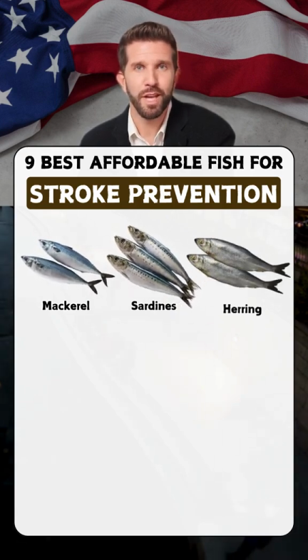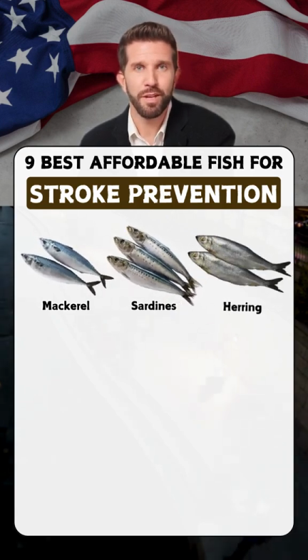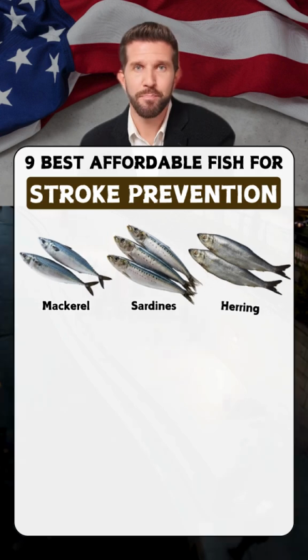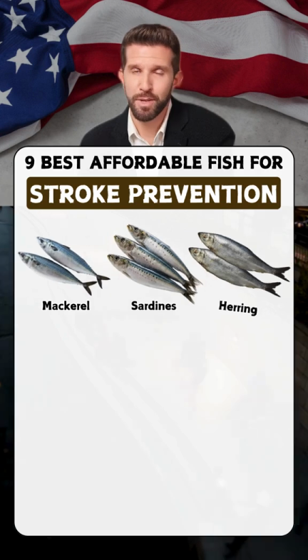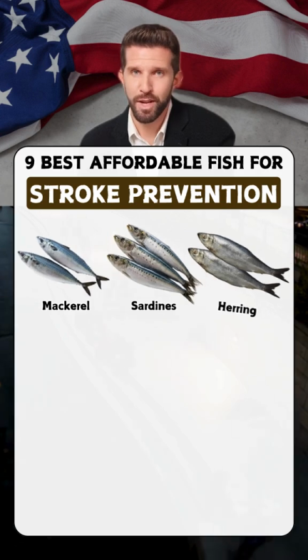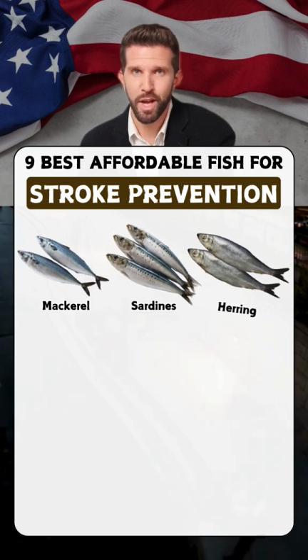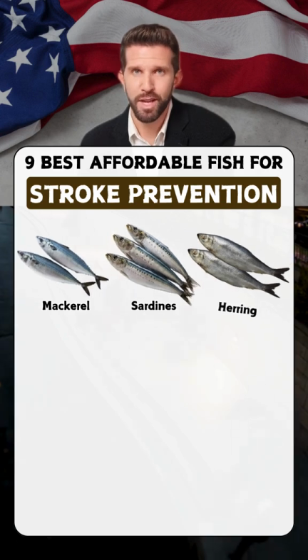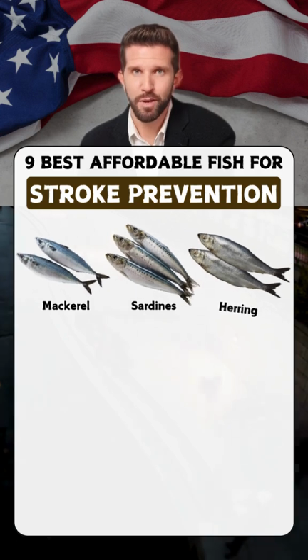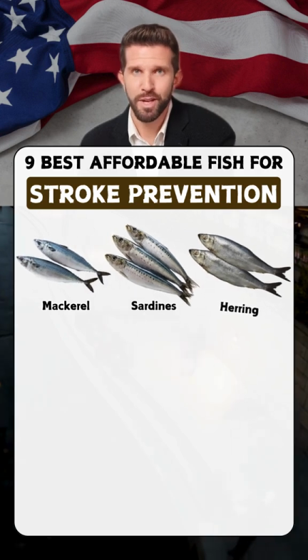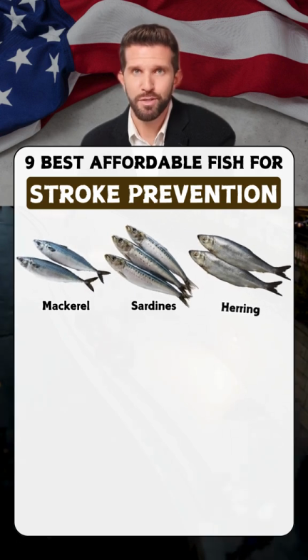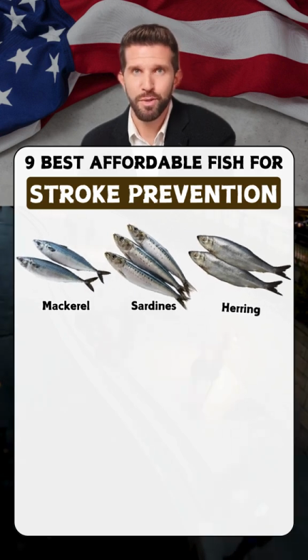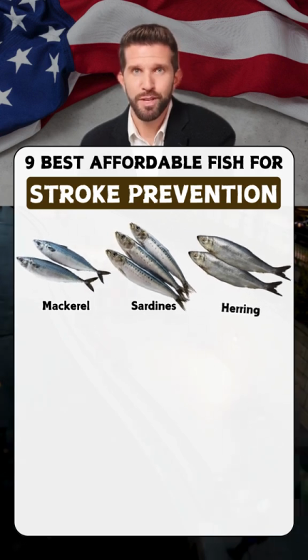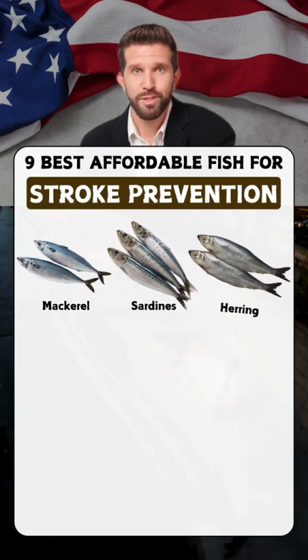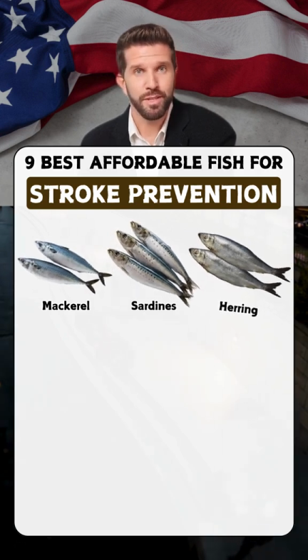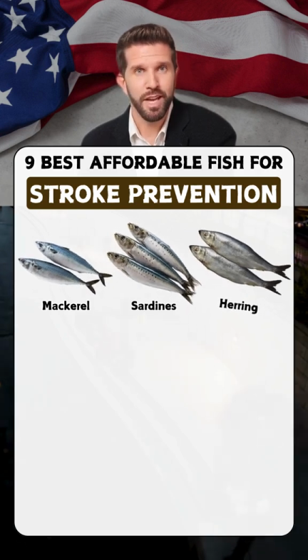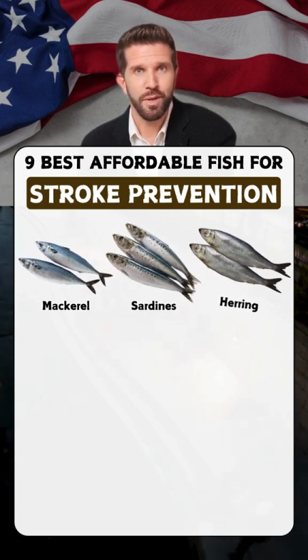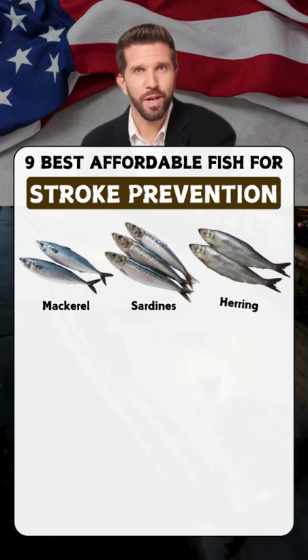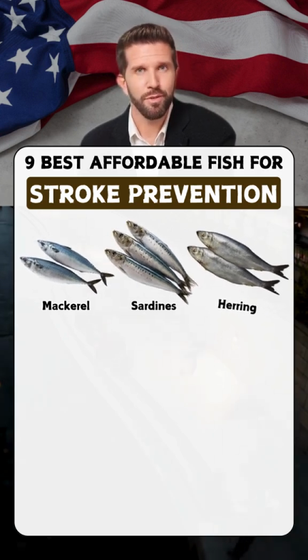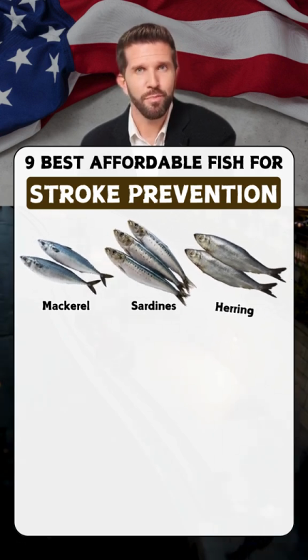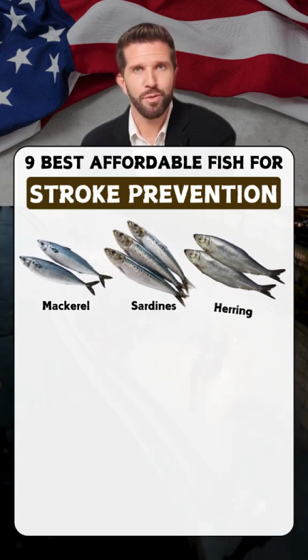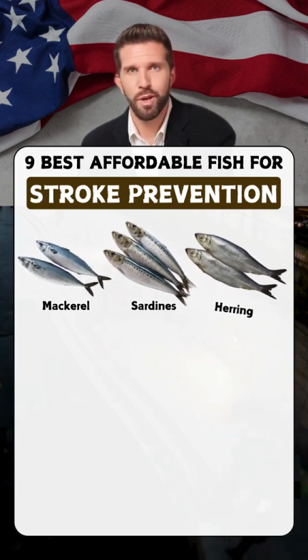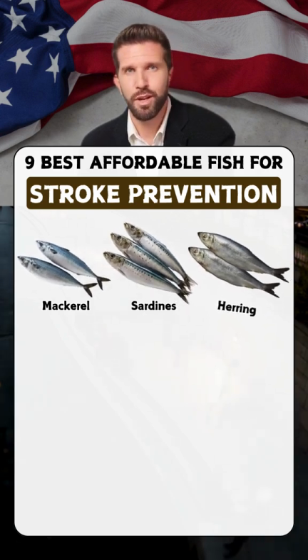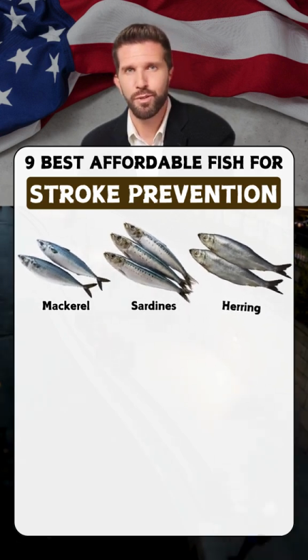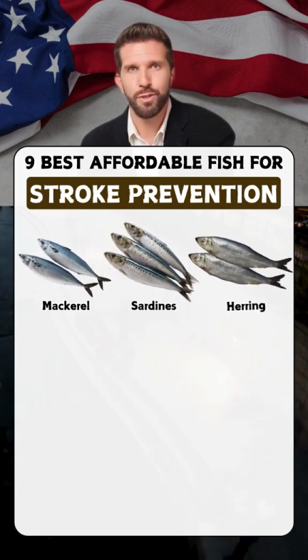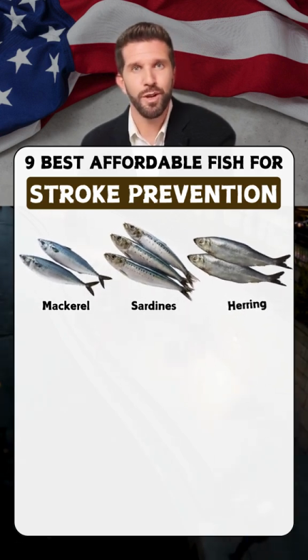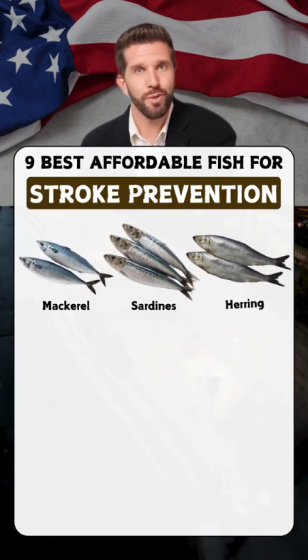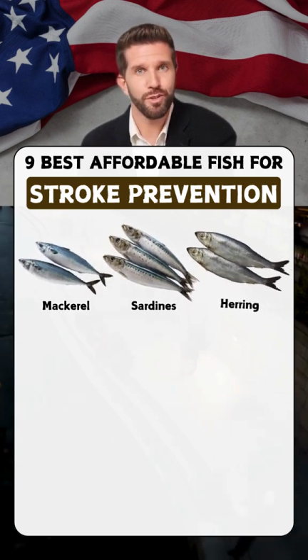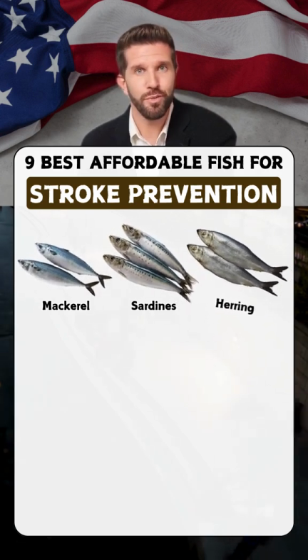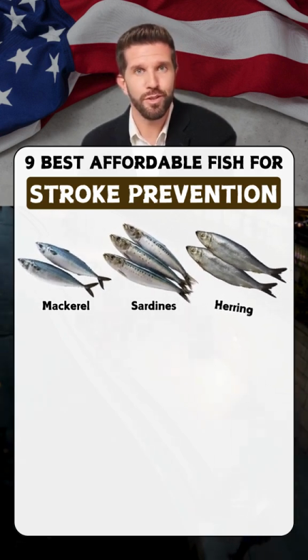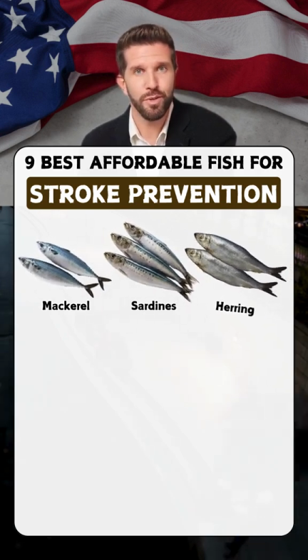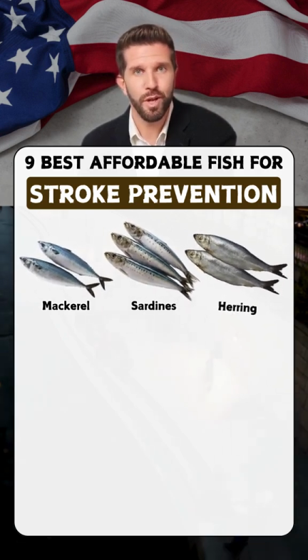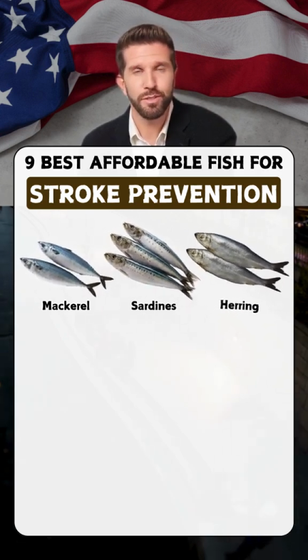Herring: high in omega-3s, herring helps improve heart health and reduce the risk of clots.